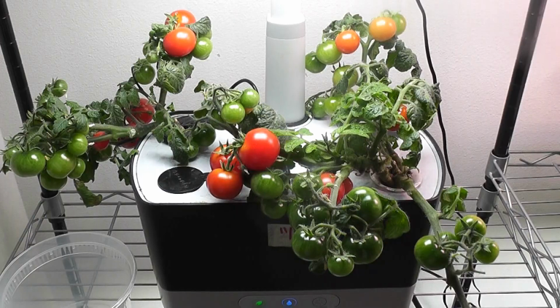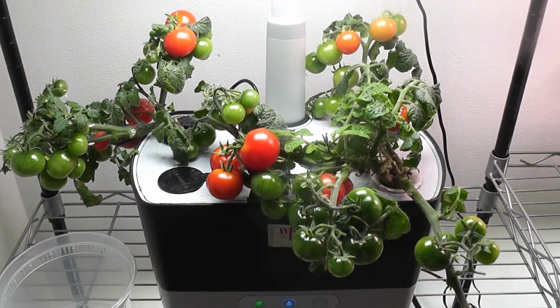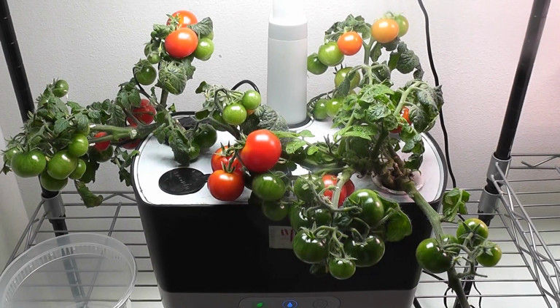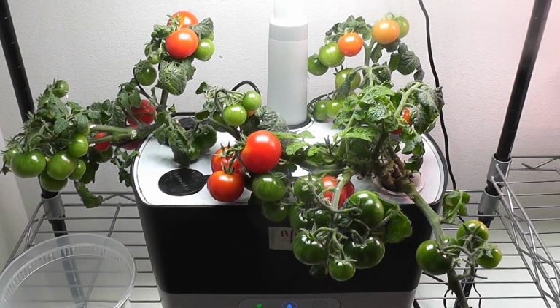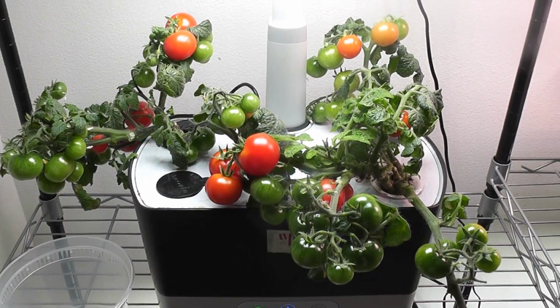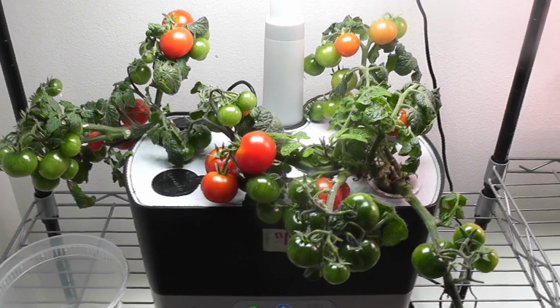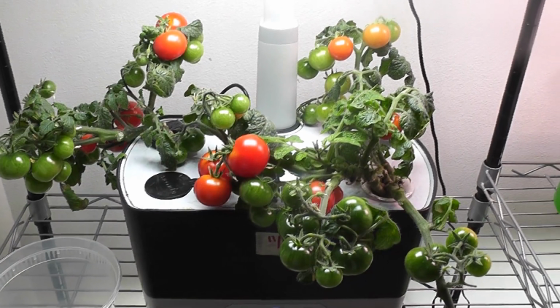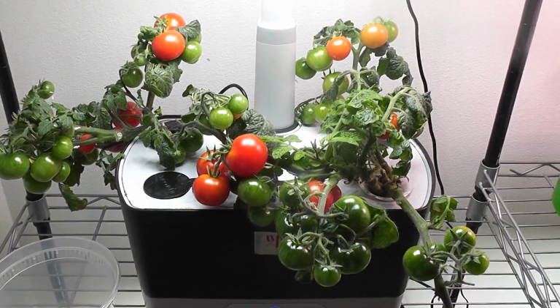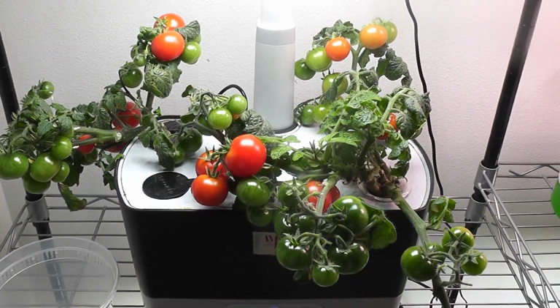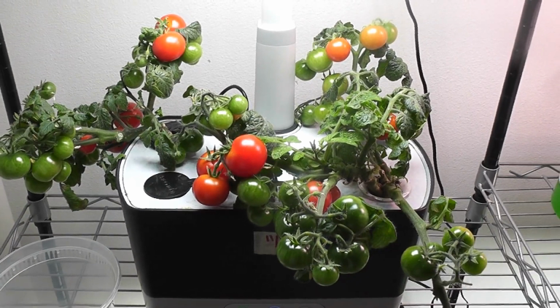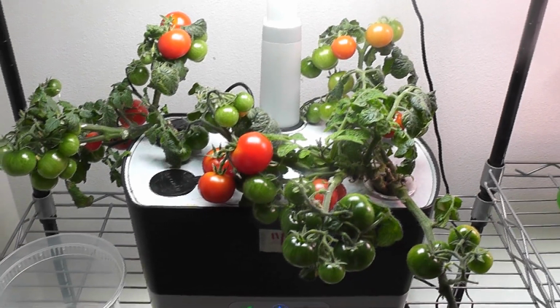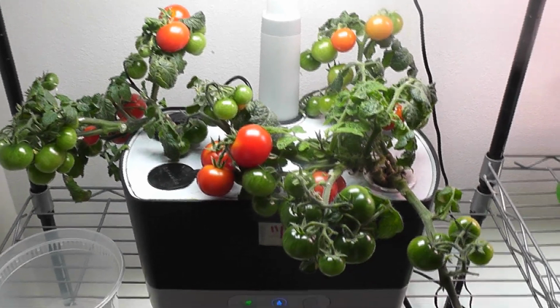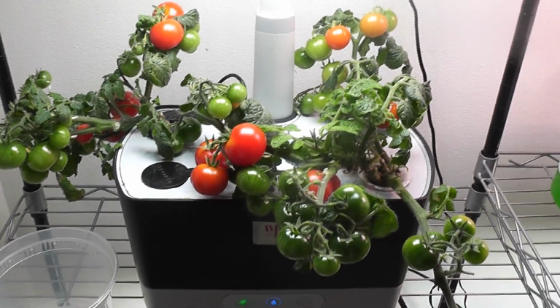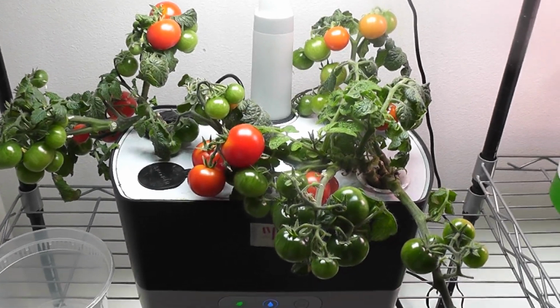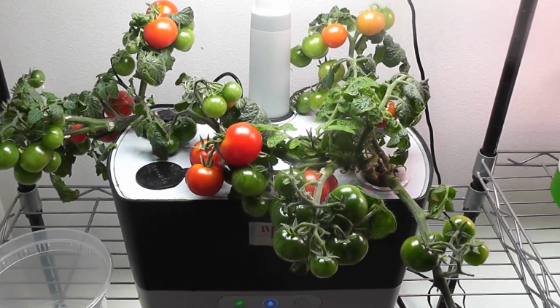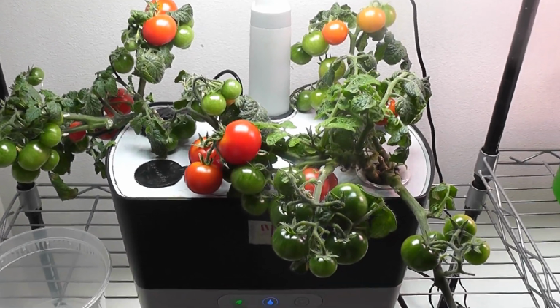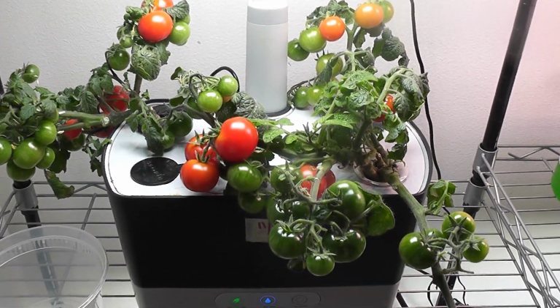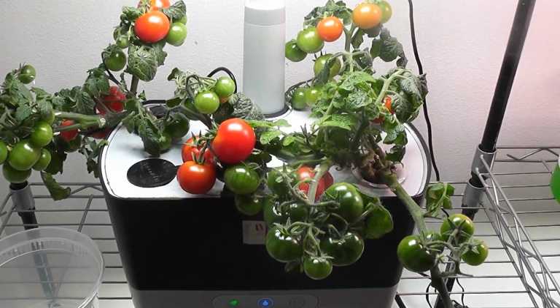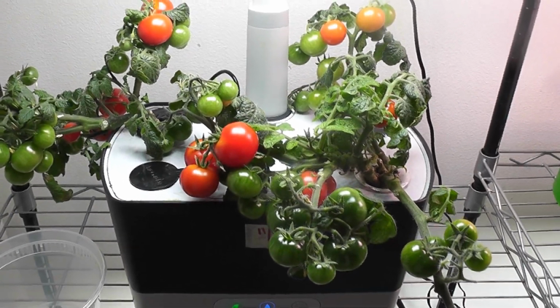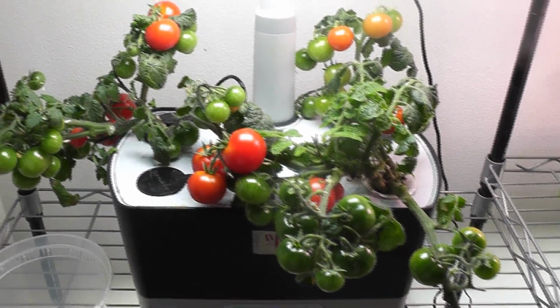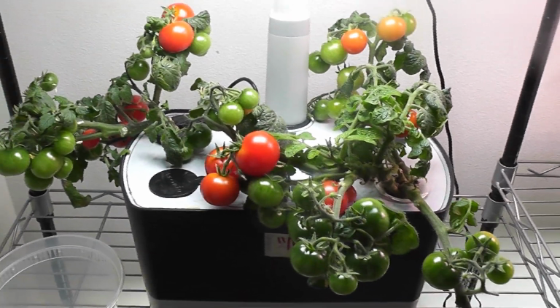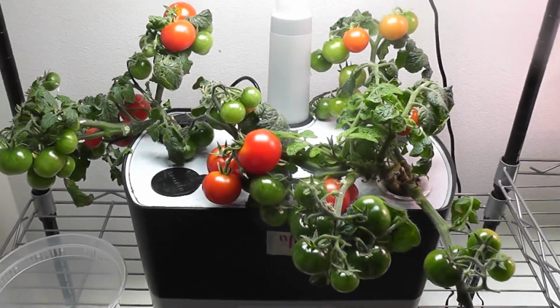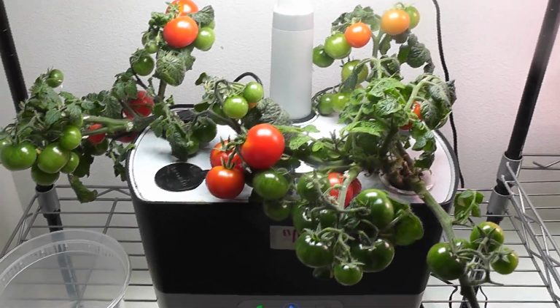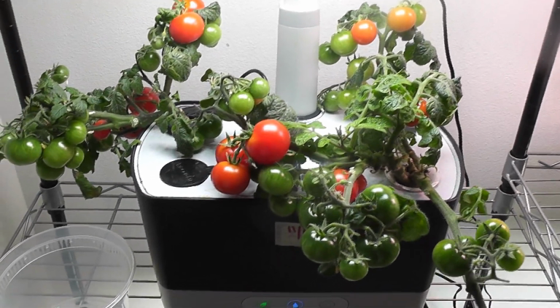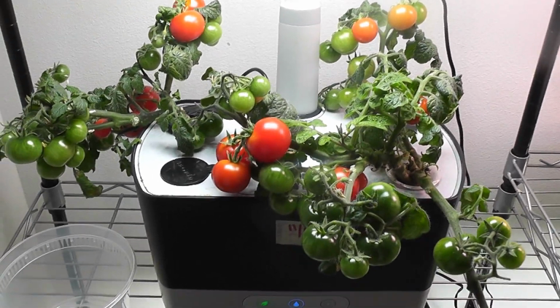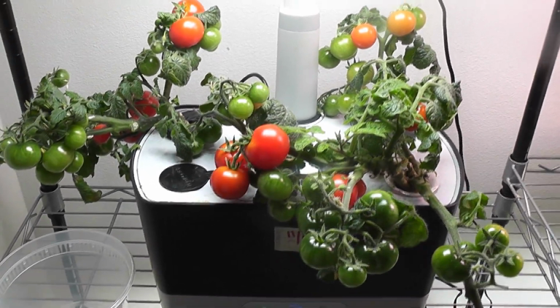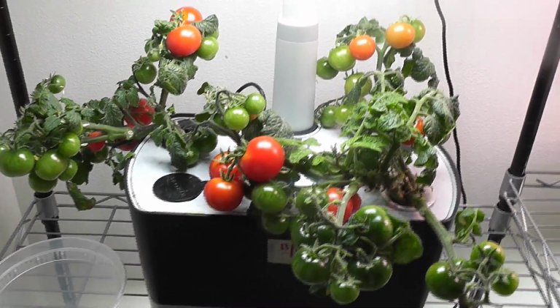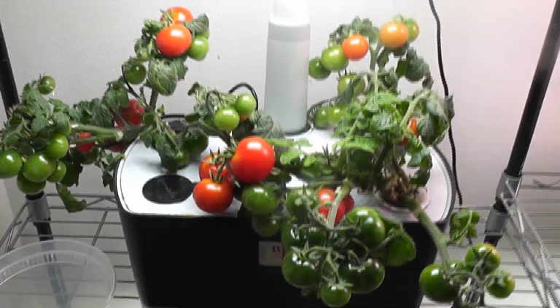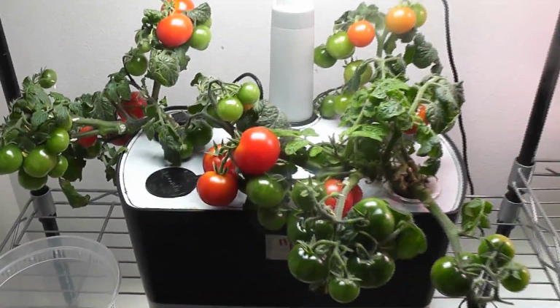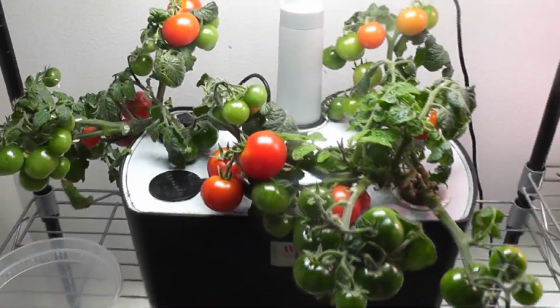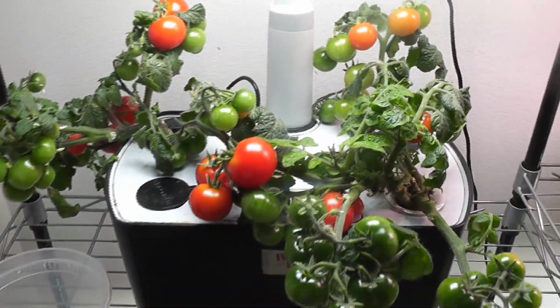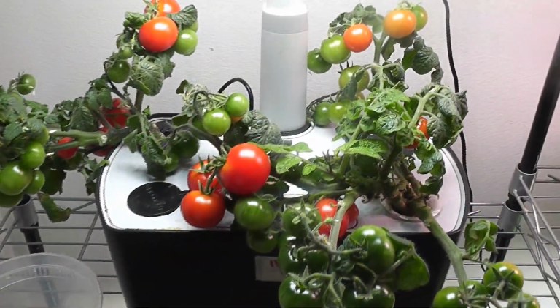Hi friends, here is one quick tip about increasing the productivity of tomato plants.